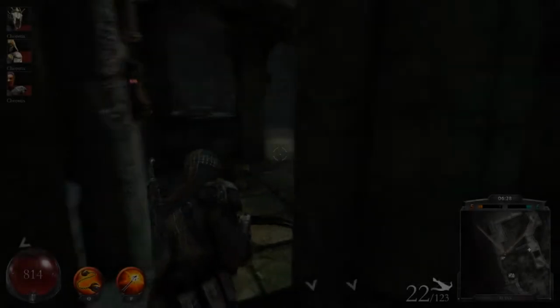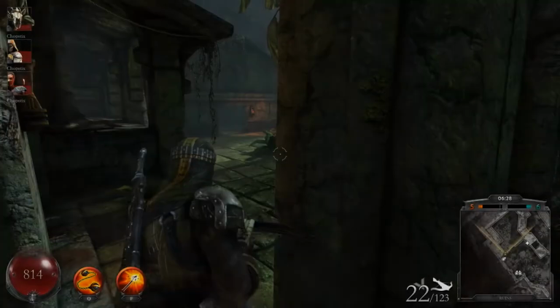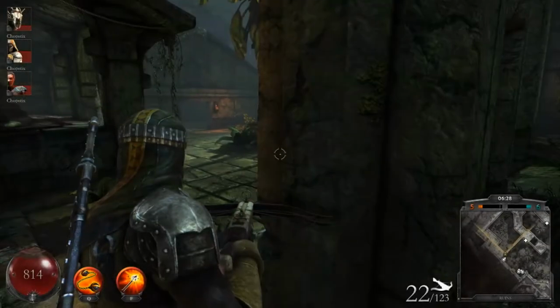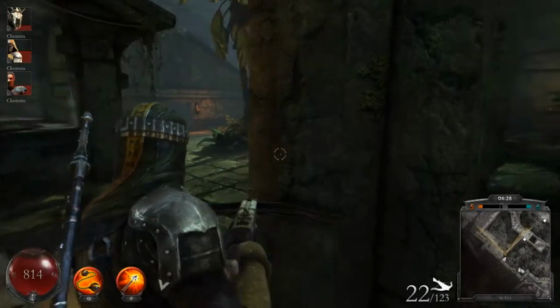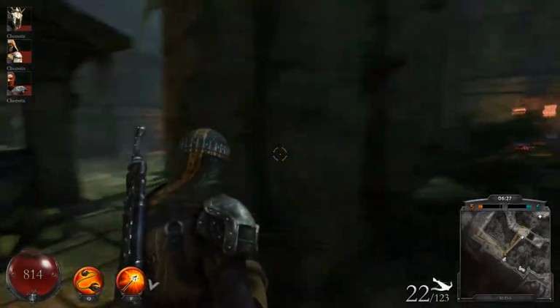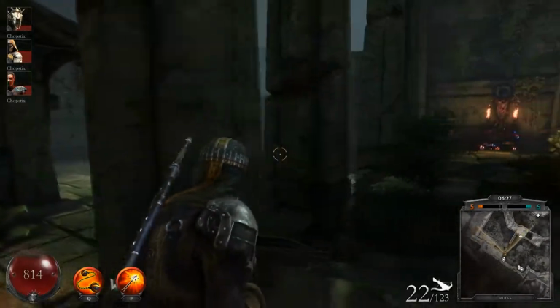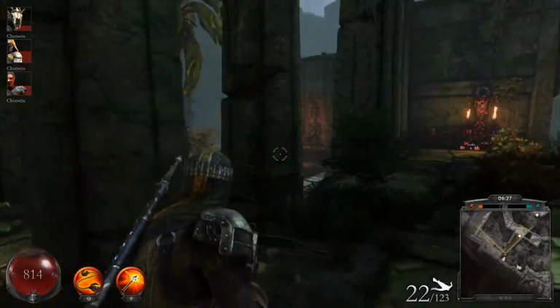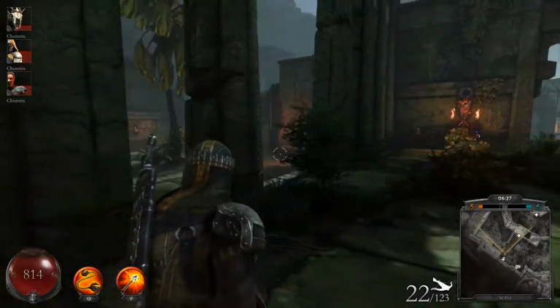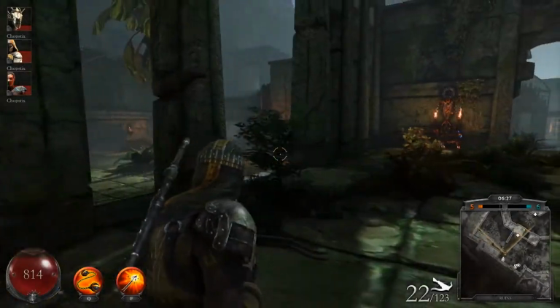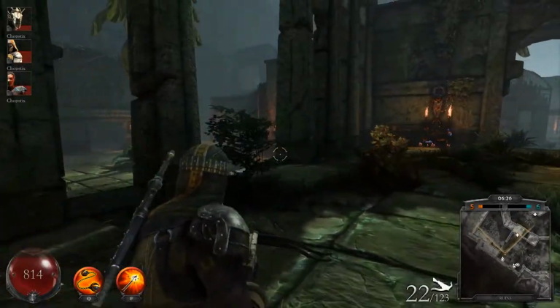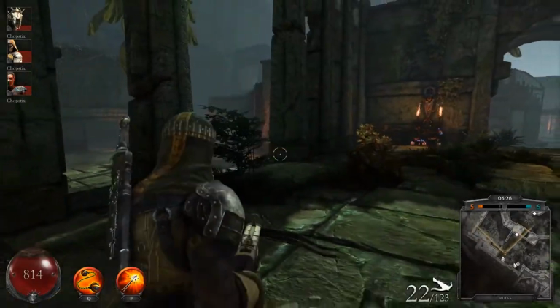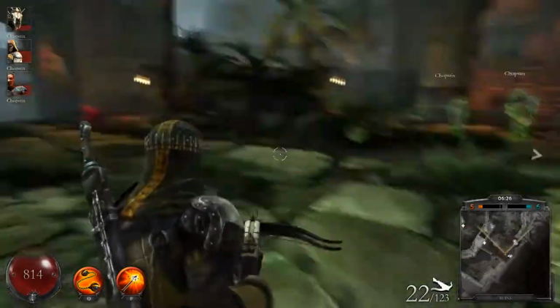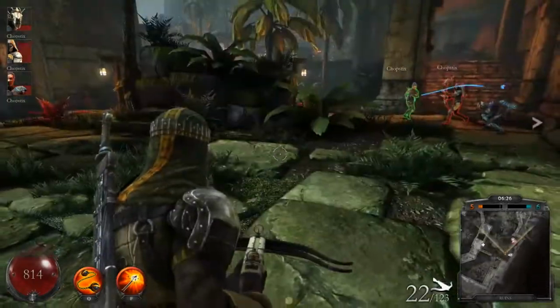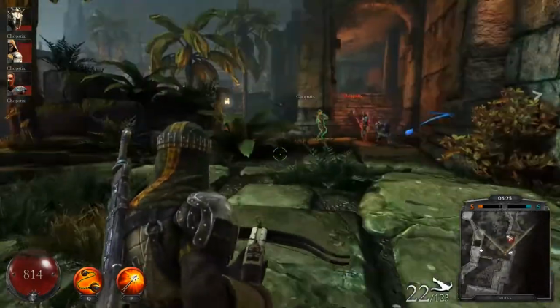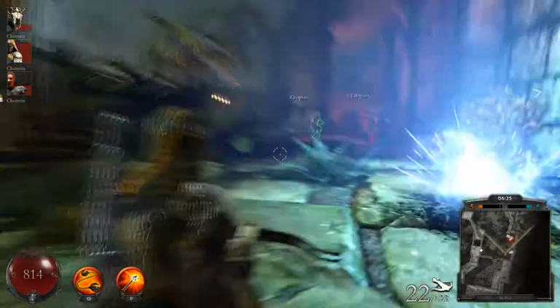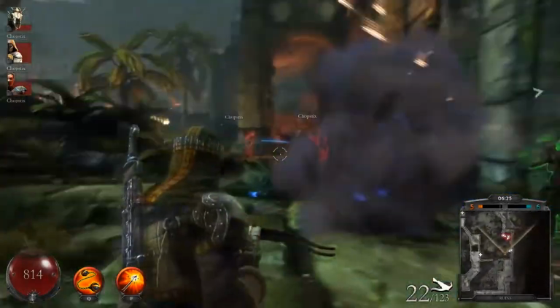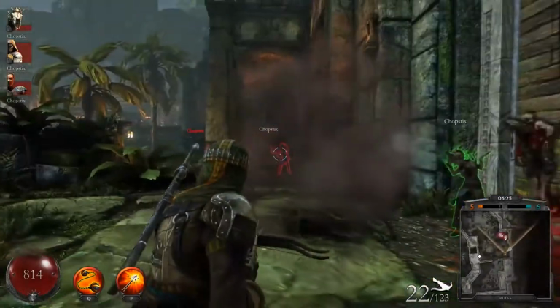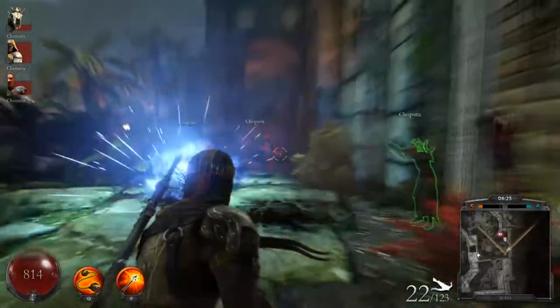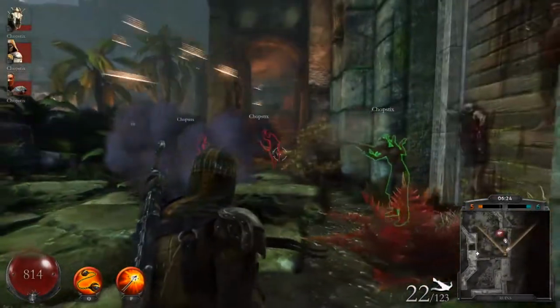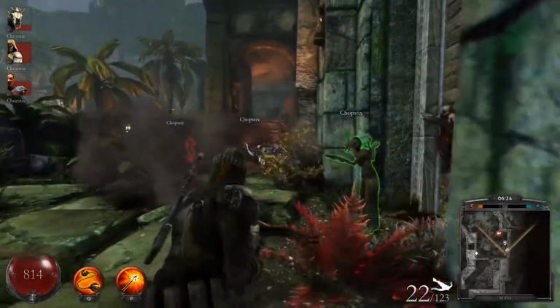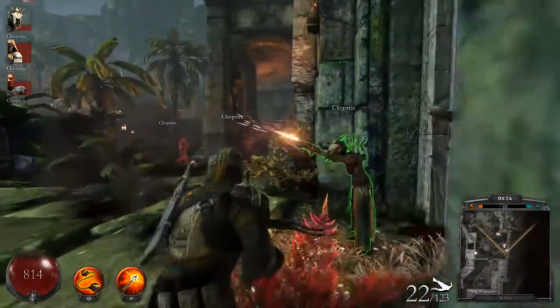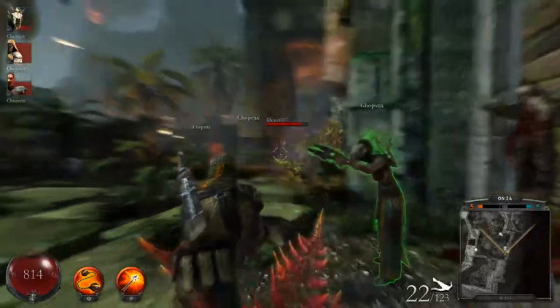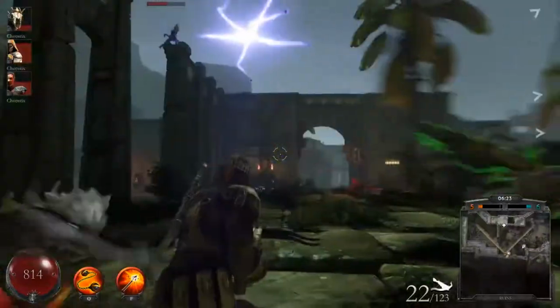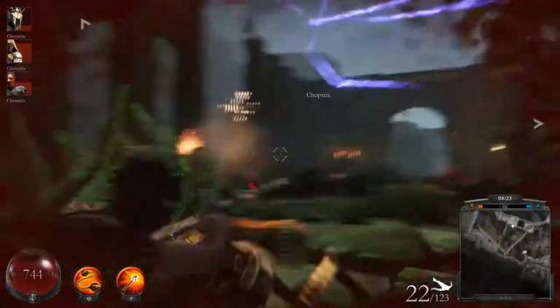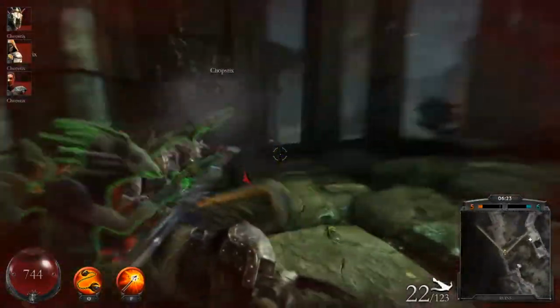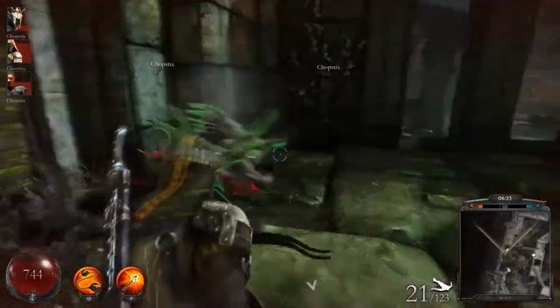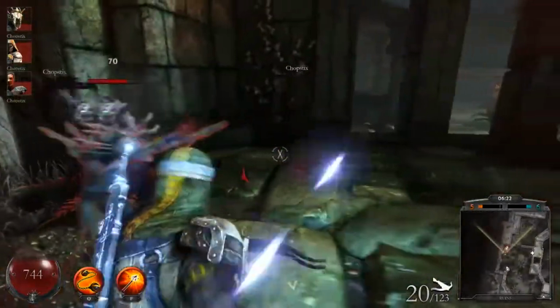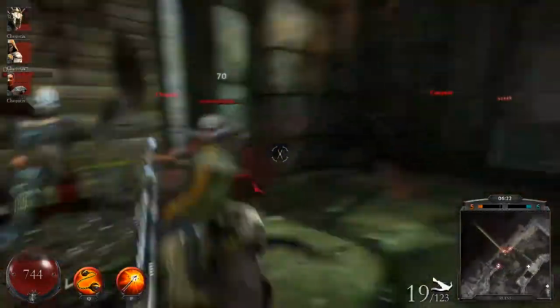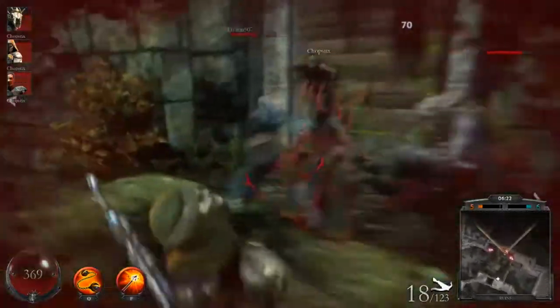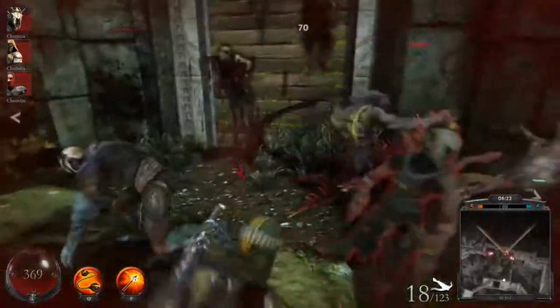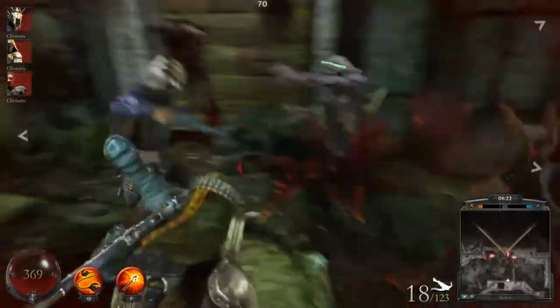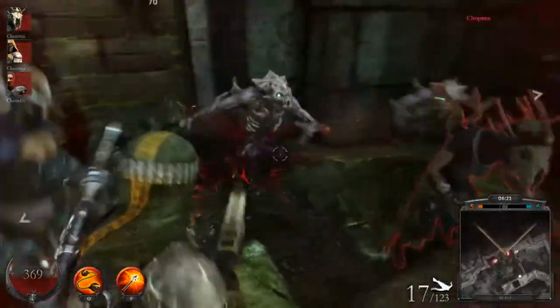Greetings and salutations to all you folks out there. I just saw something really cool online I wanted to share with you guys. It is the Amazon Dash button.